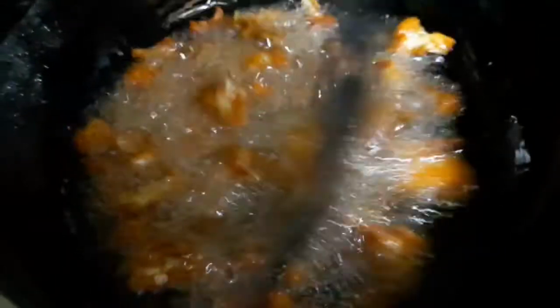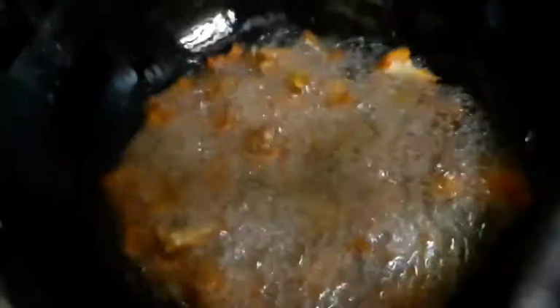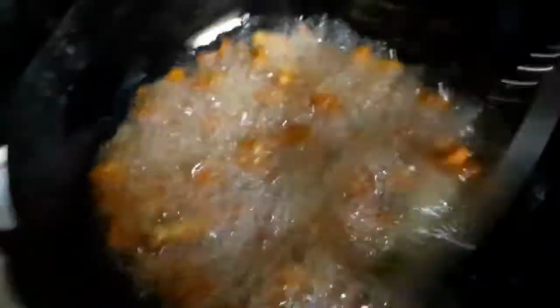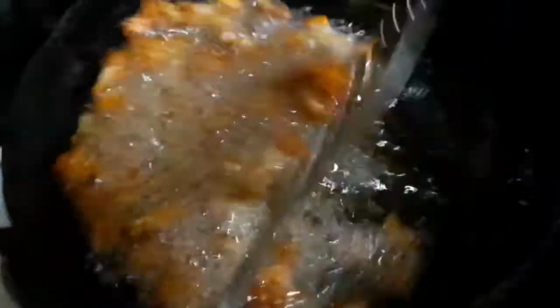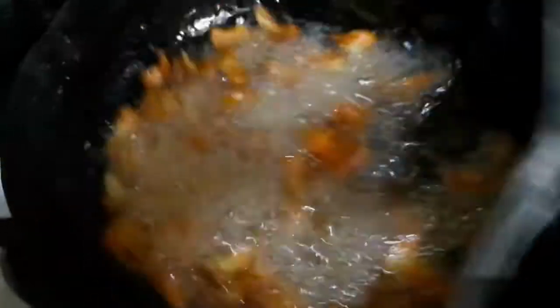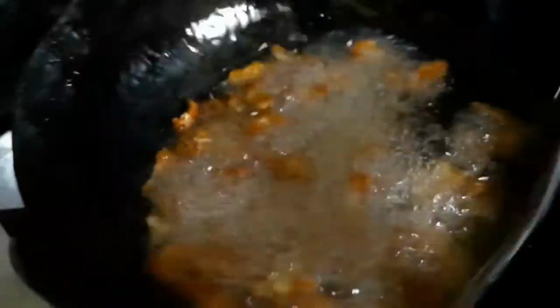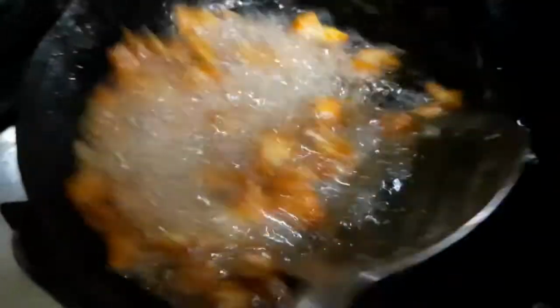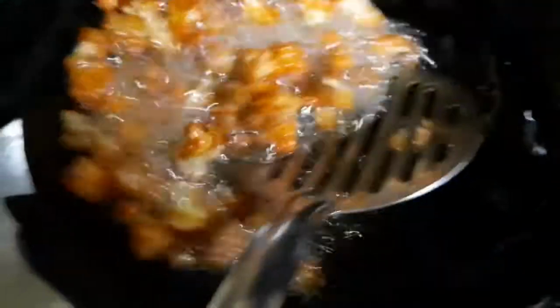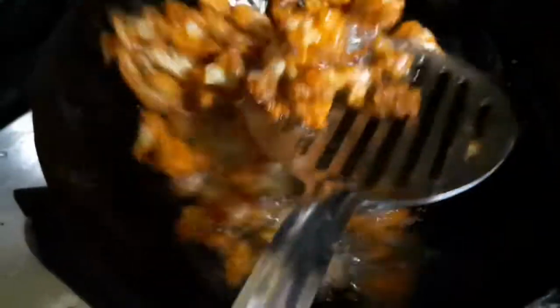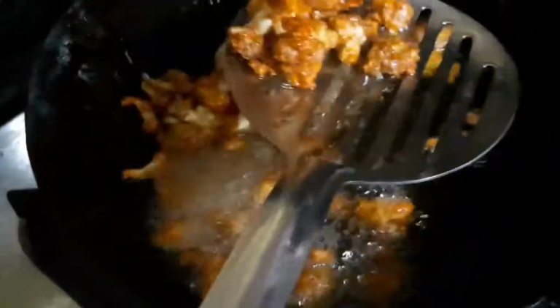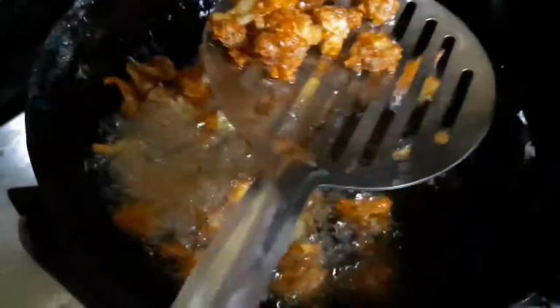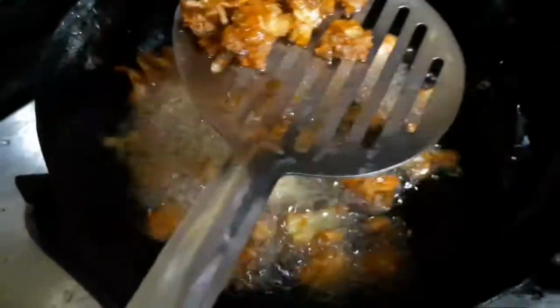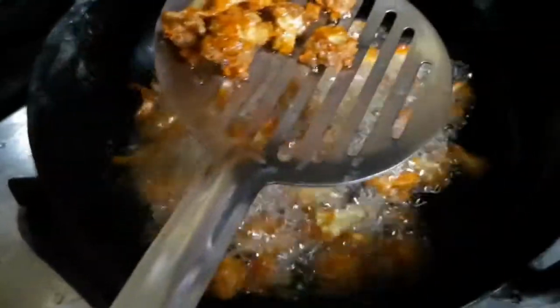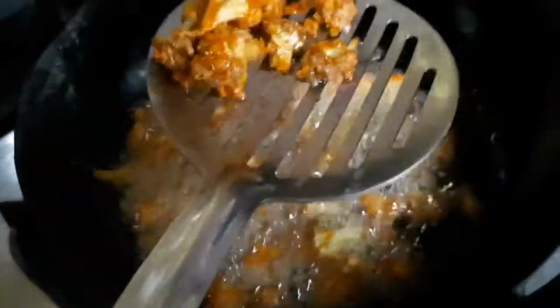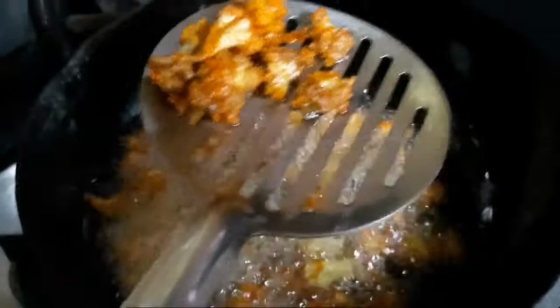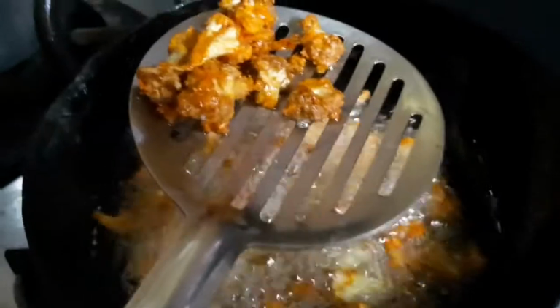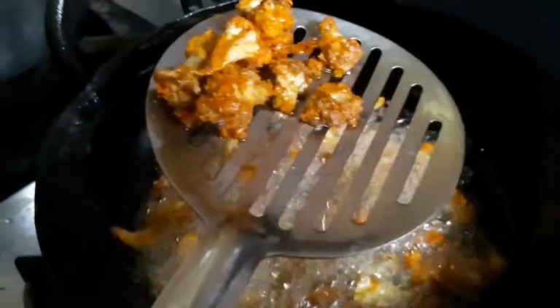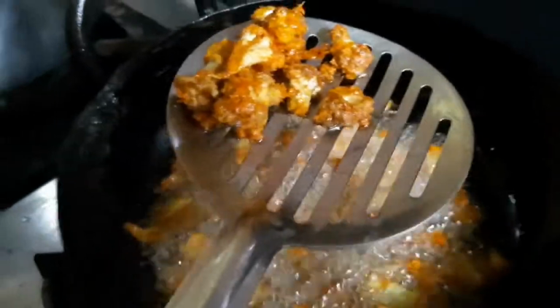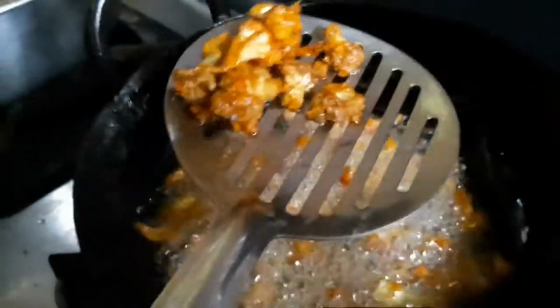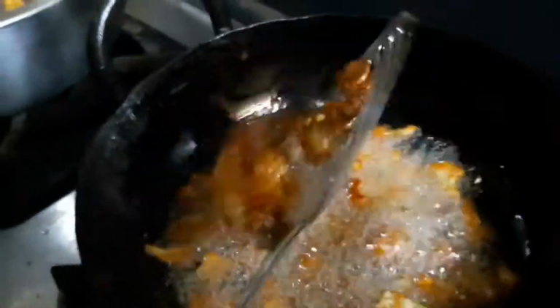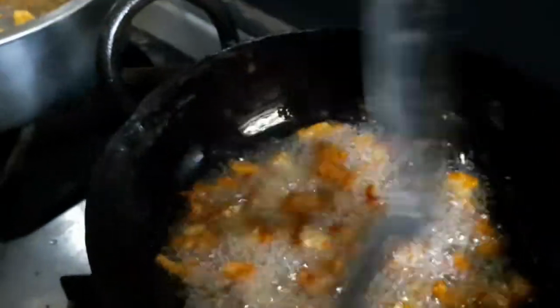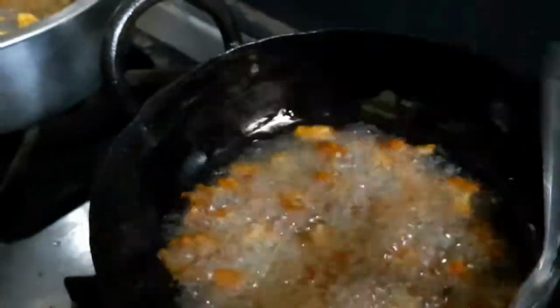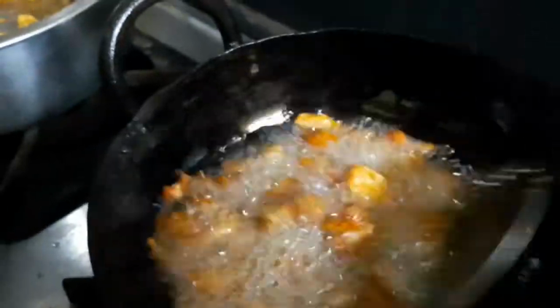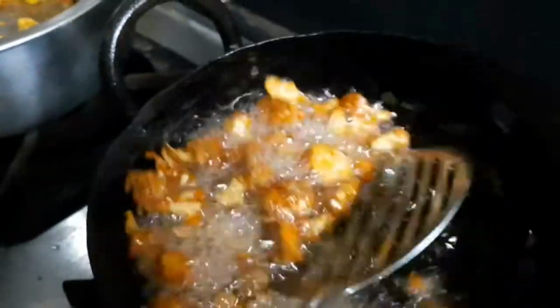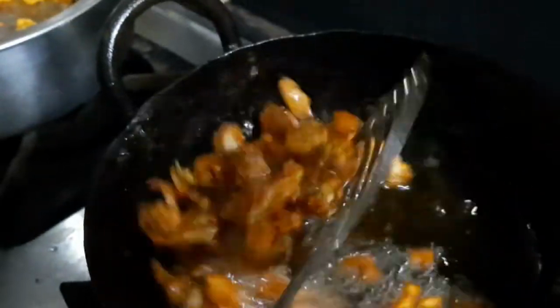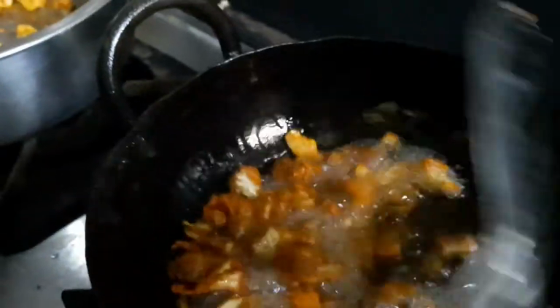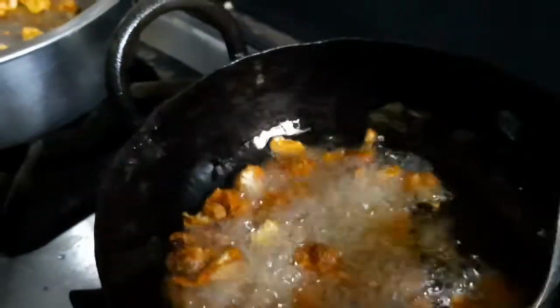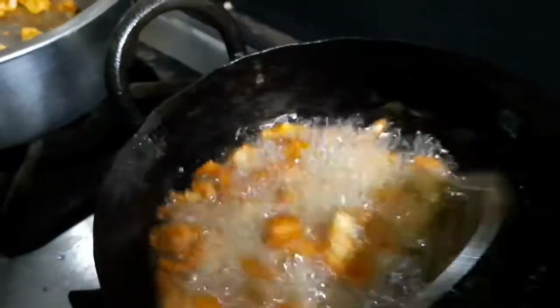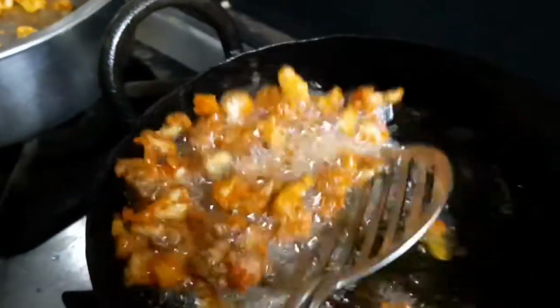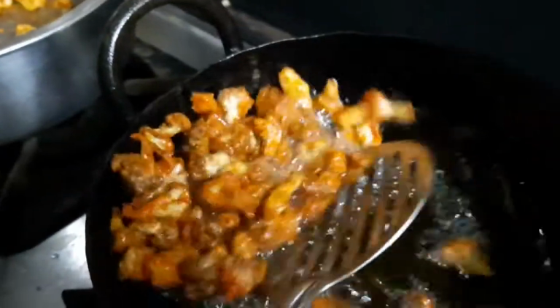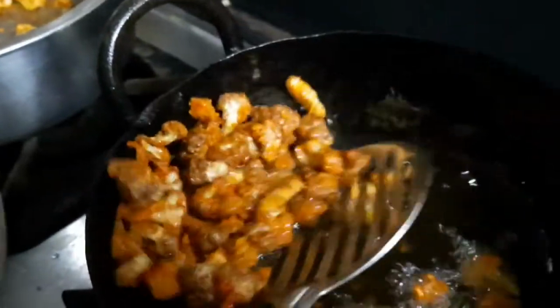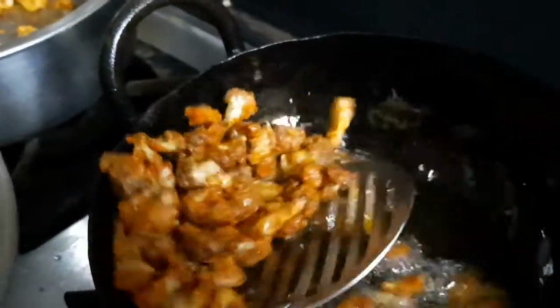I will take a bite and put it in the bowl. It's good.